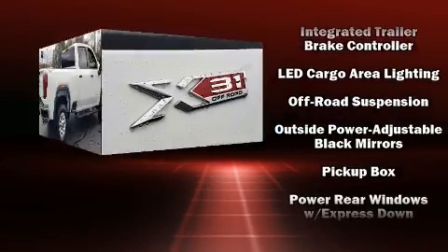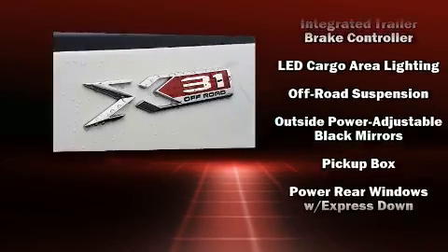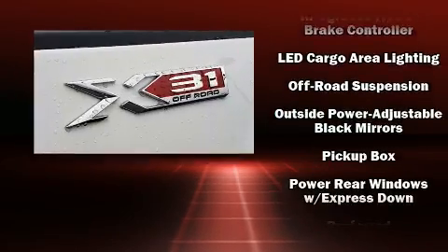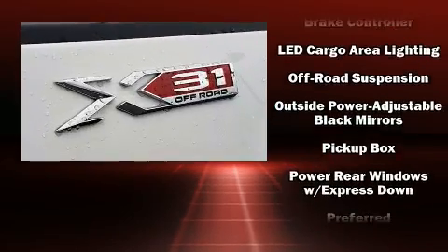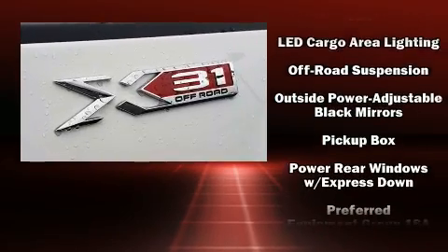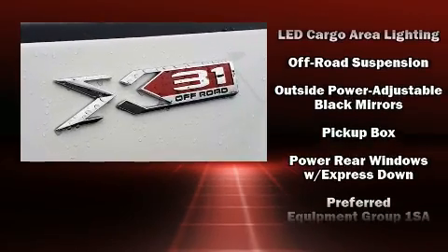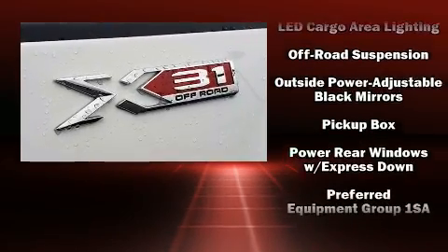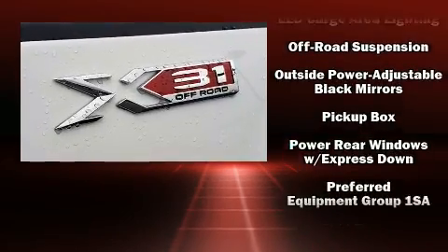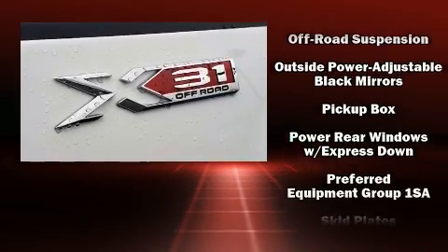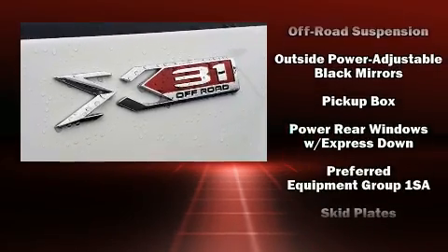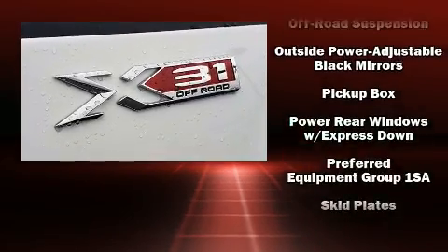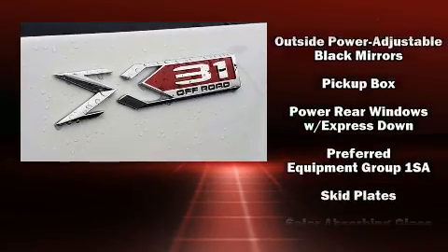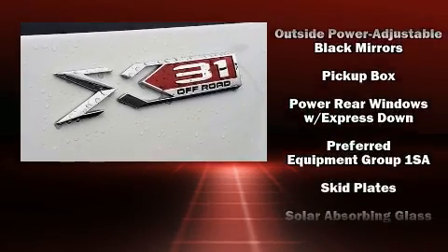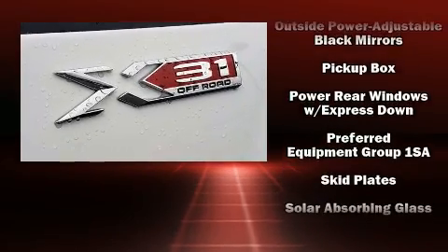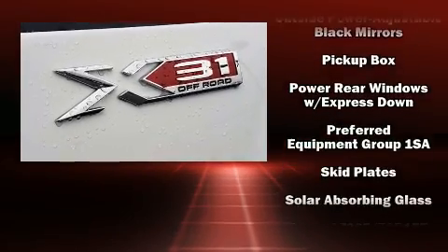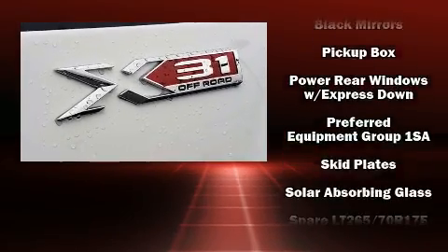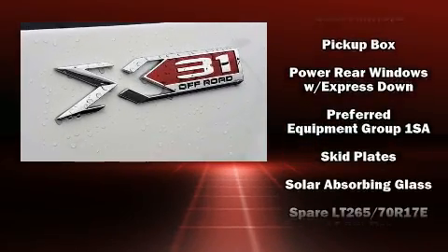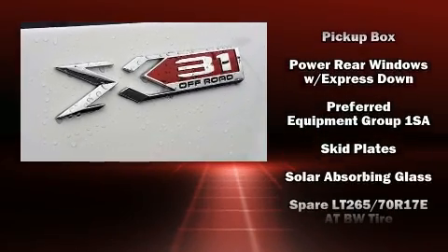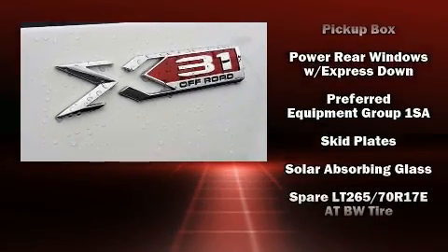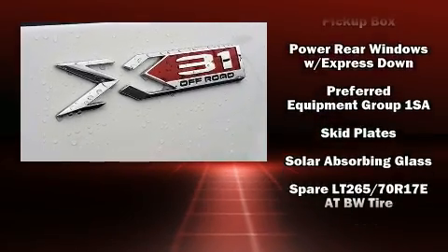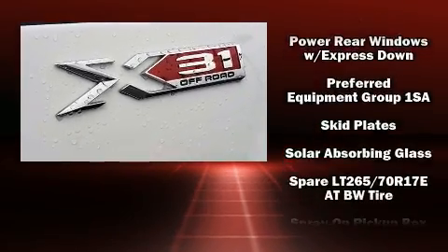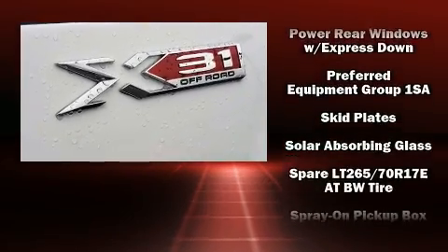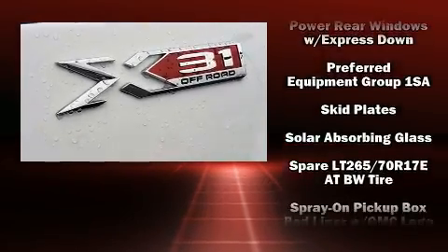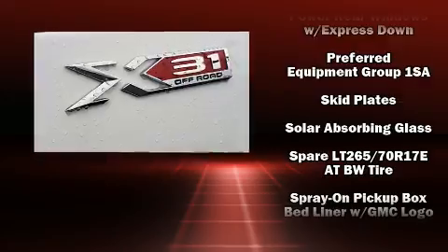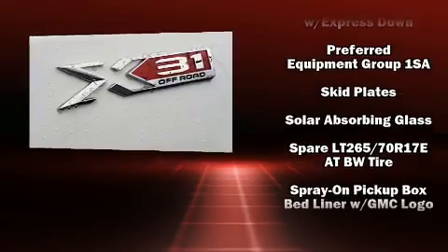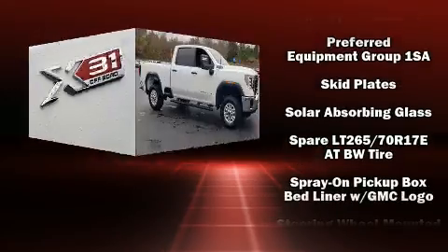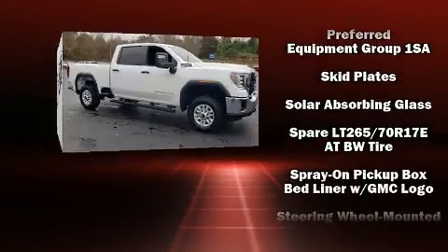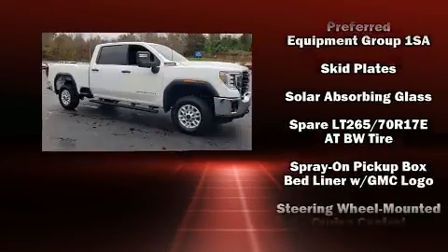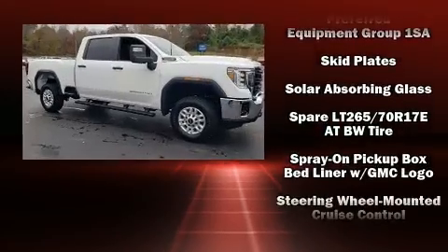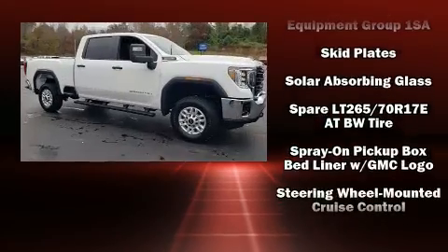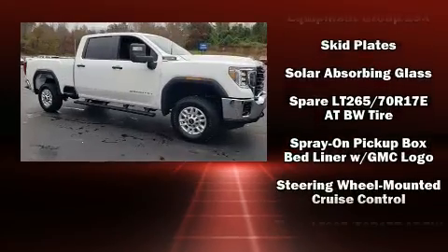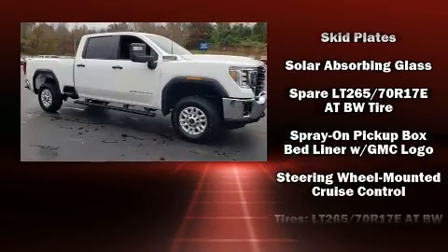Additional safety features include traction control, brake assist, a panic alarm, and four-wheel disc brakes with ABS.